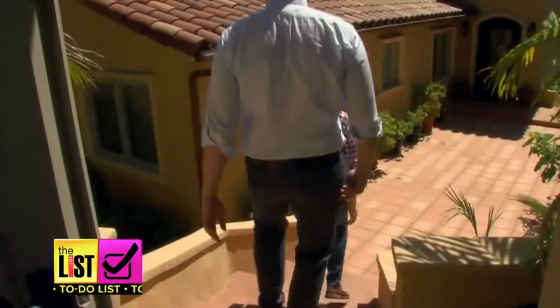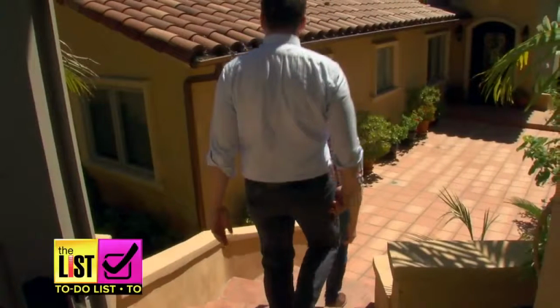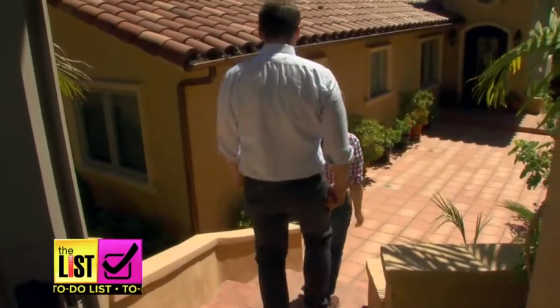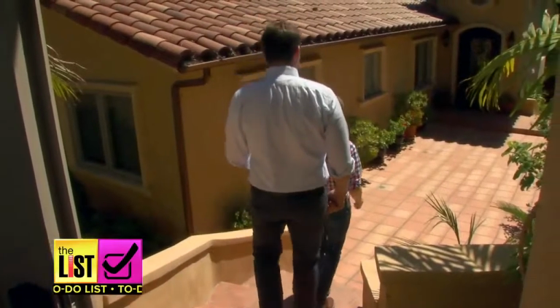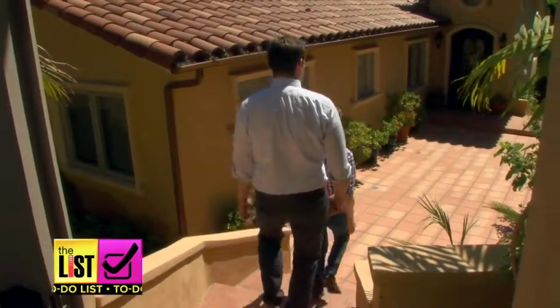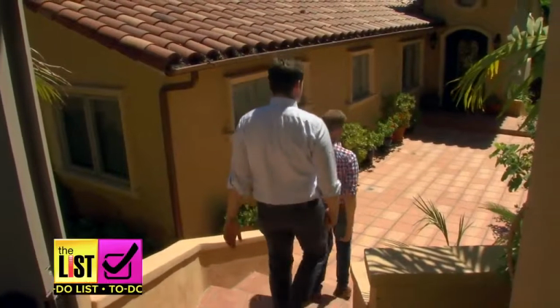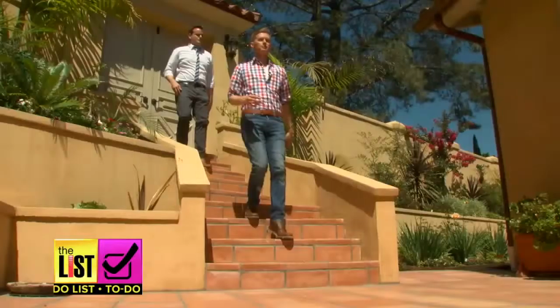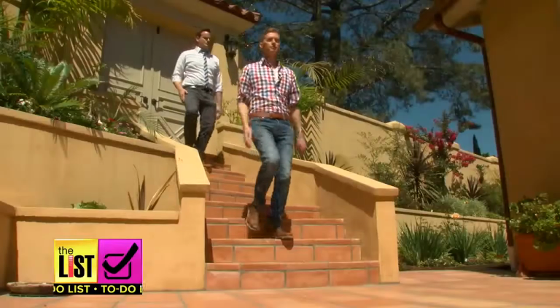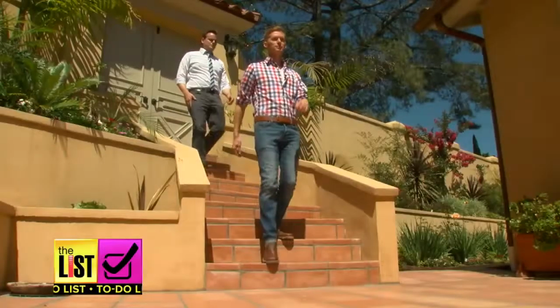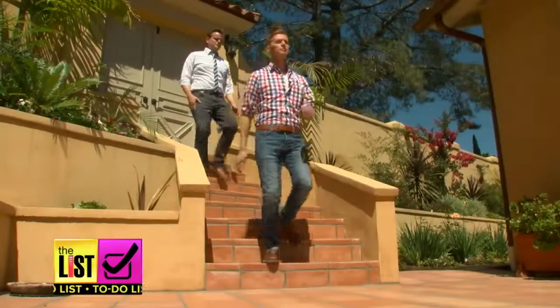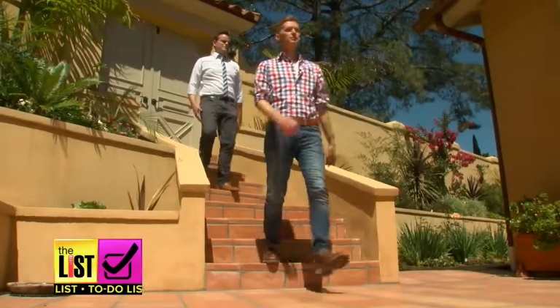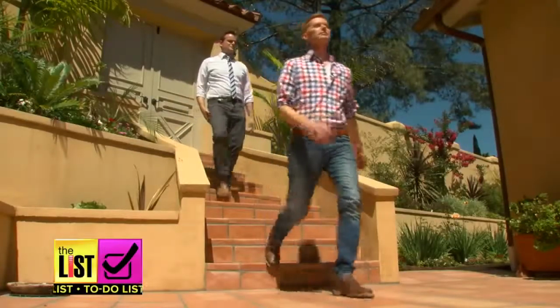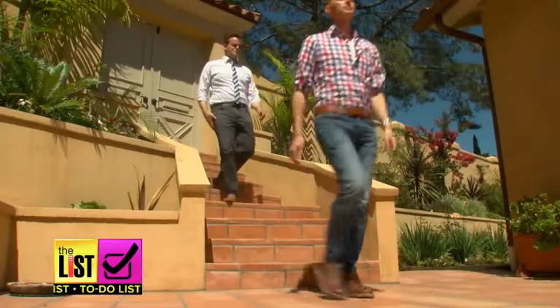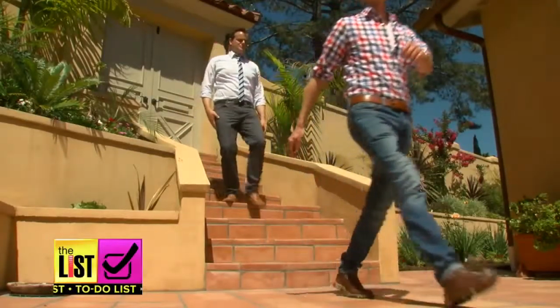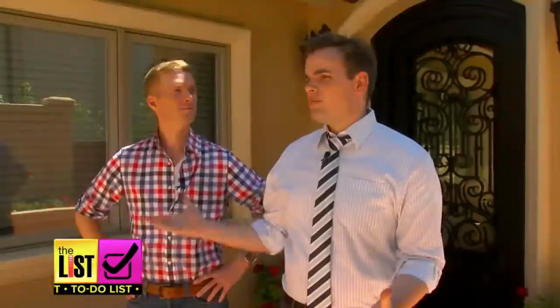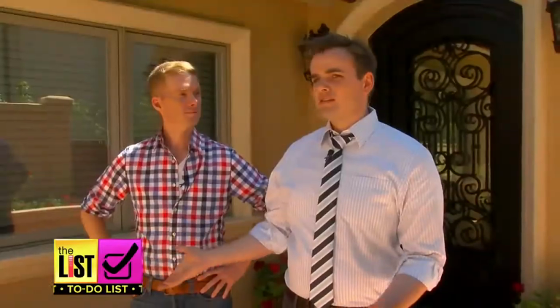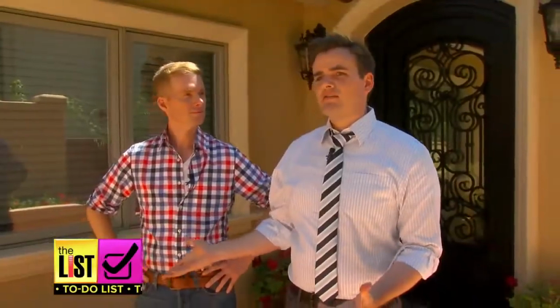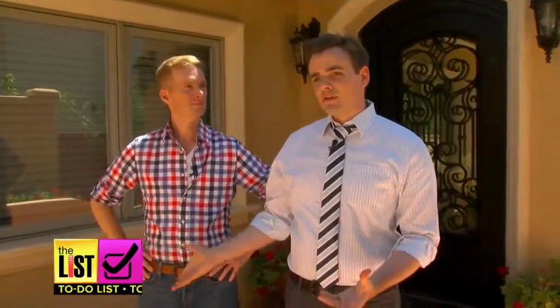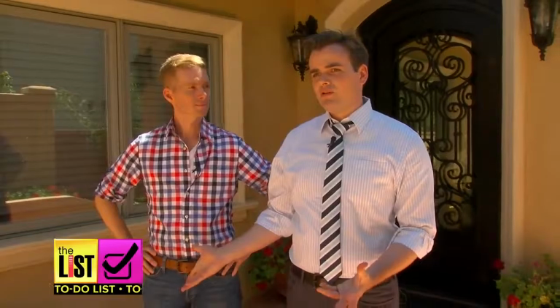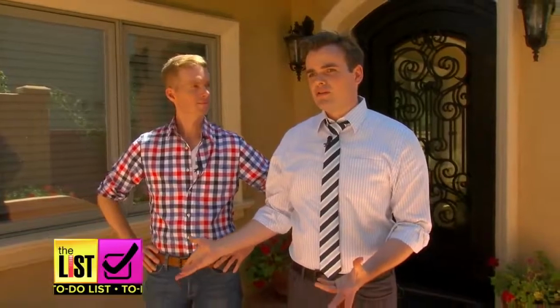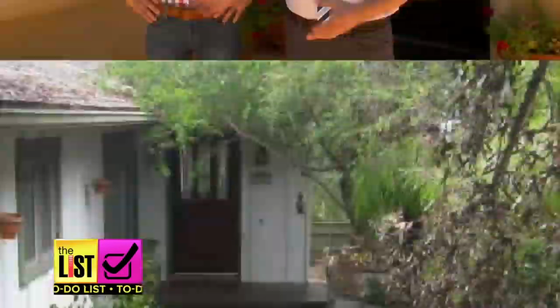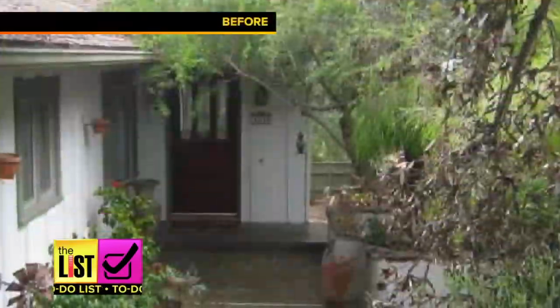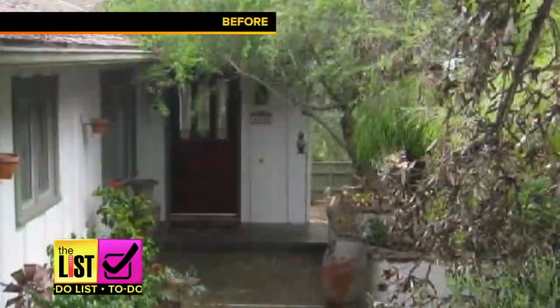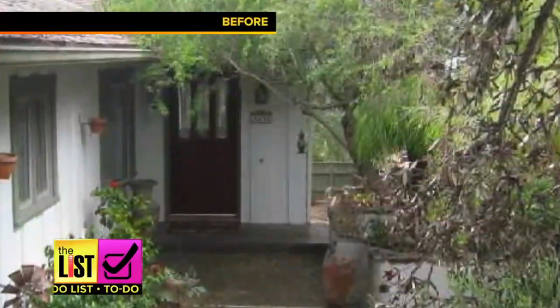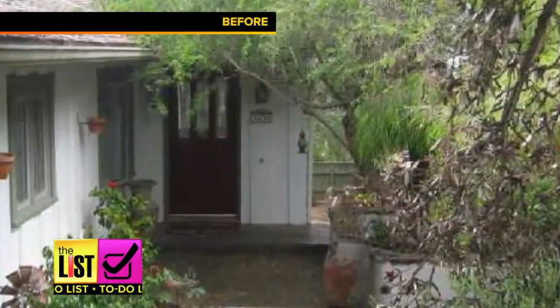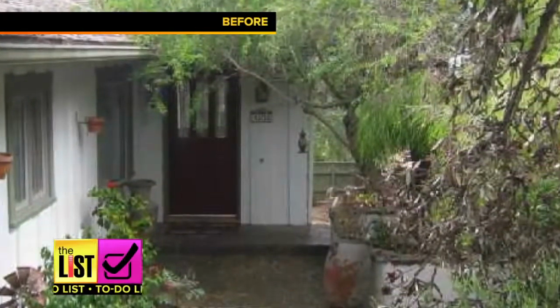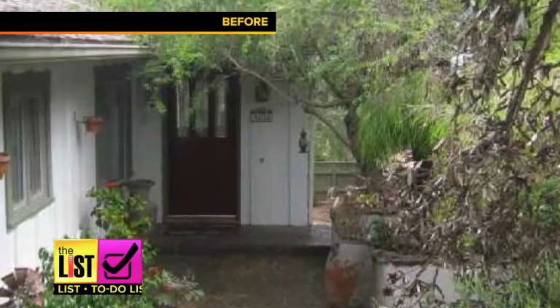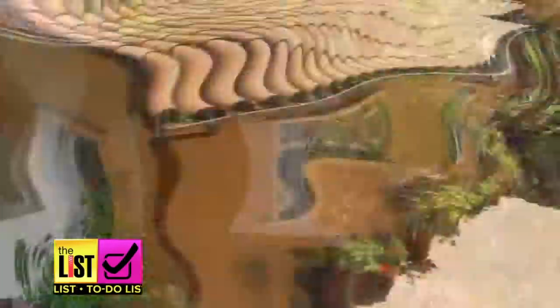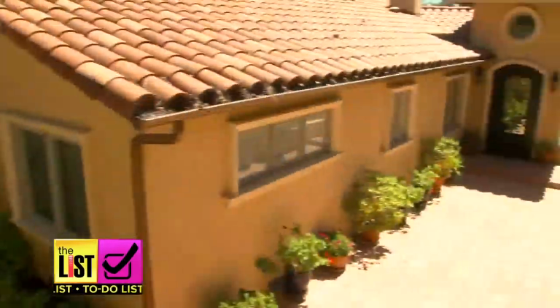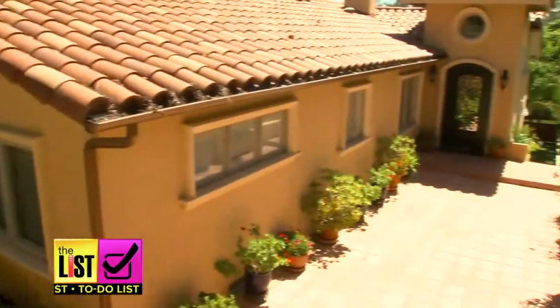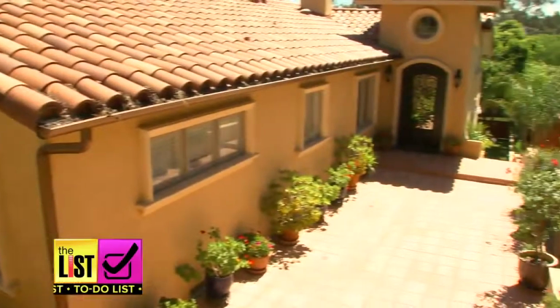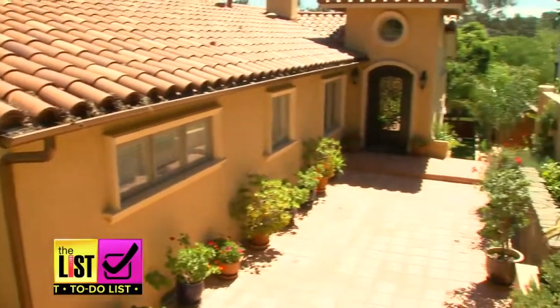Look for foreclosures — the holy grail for flippers. This is a foreclosure; it was a complete dump when we found it.